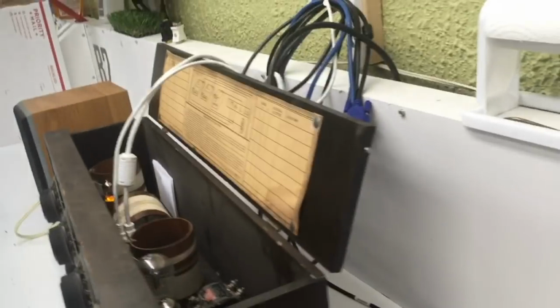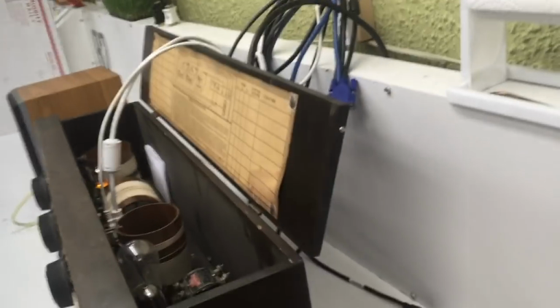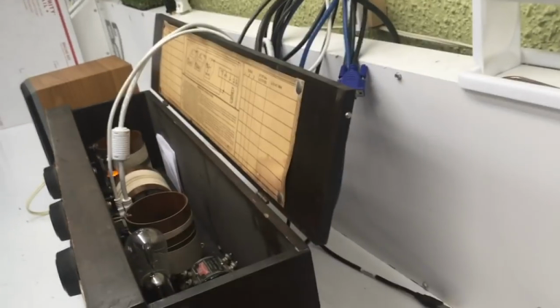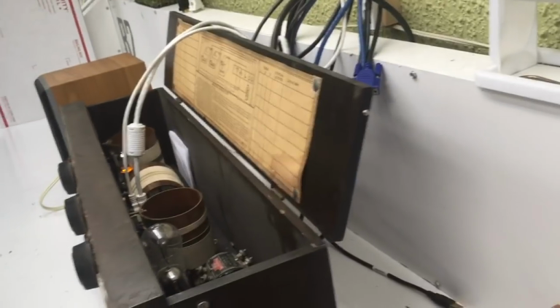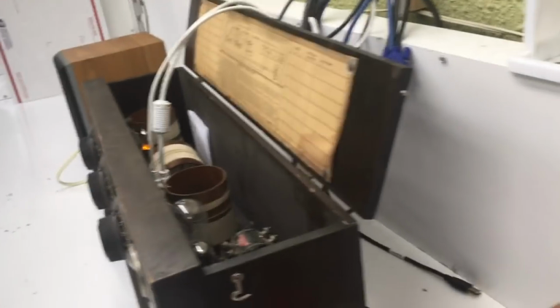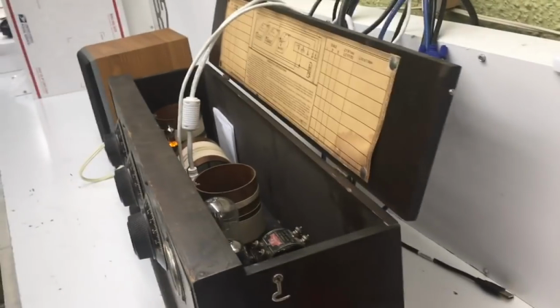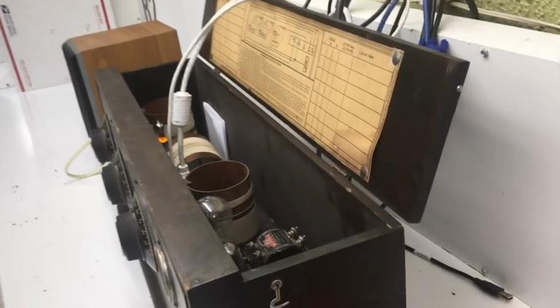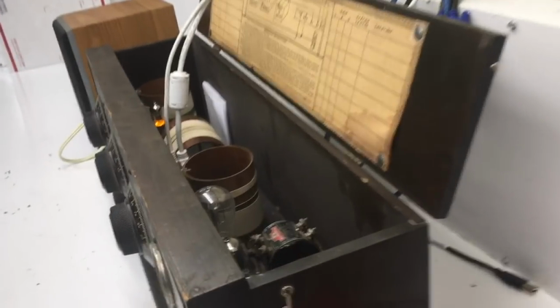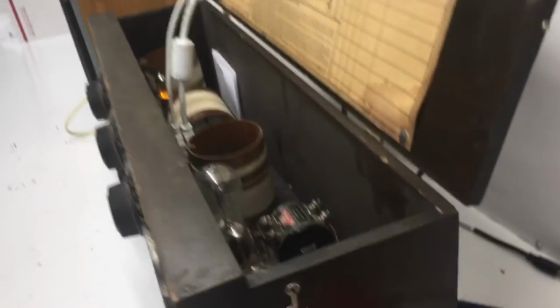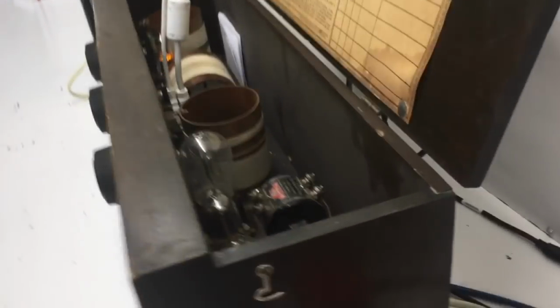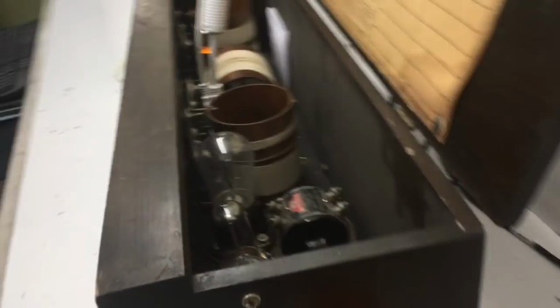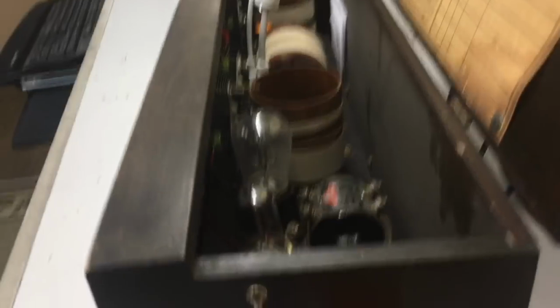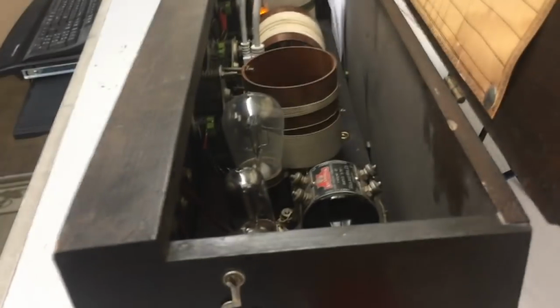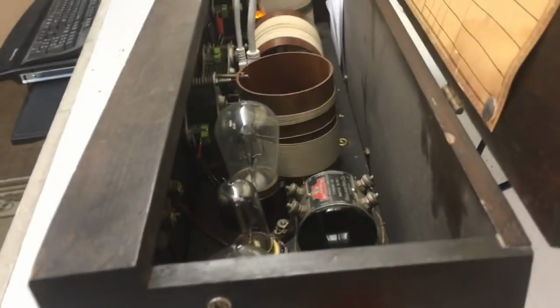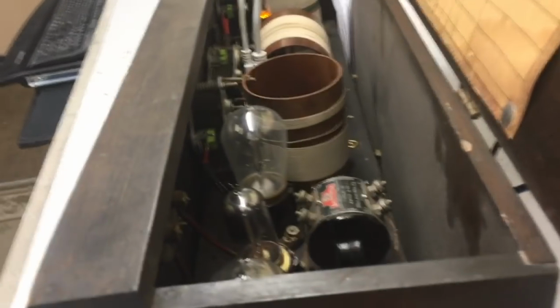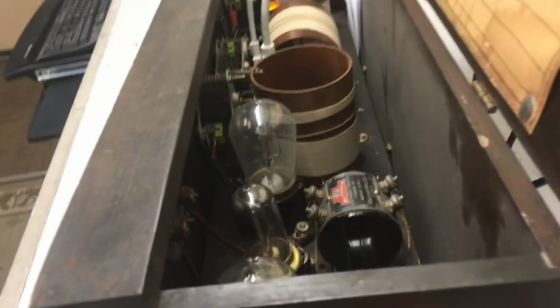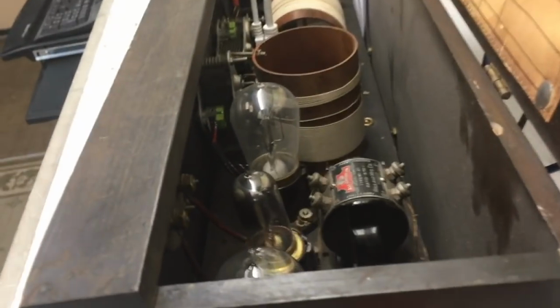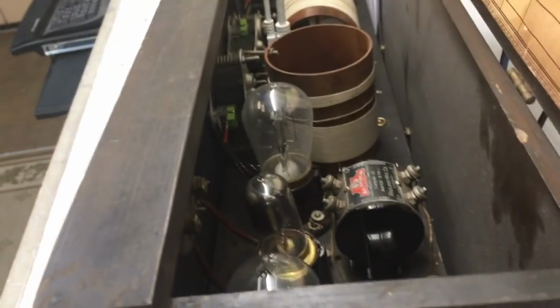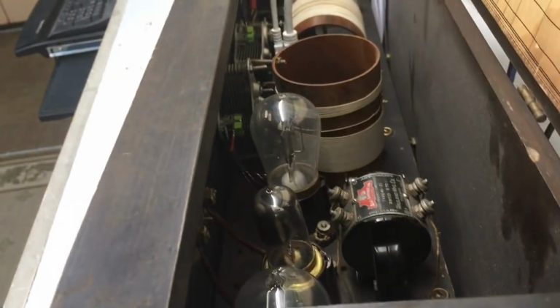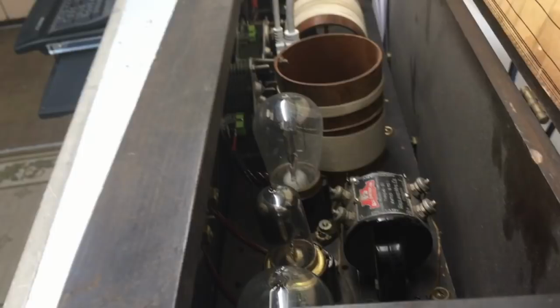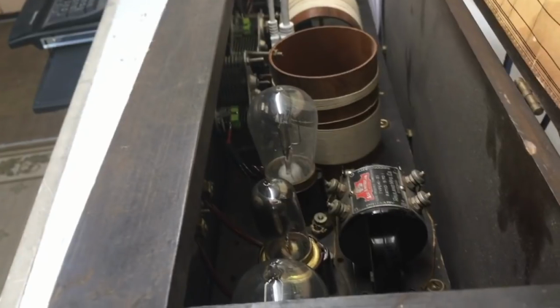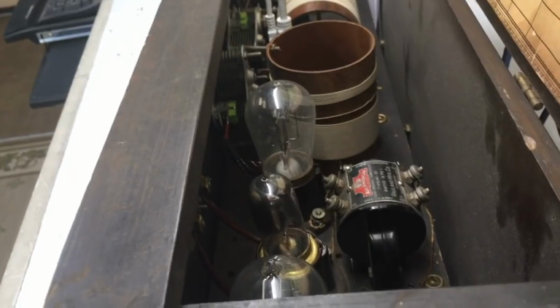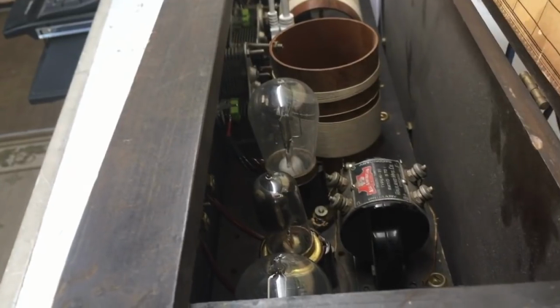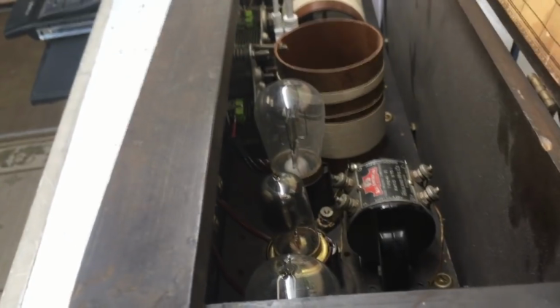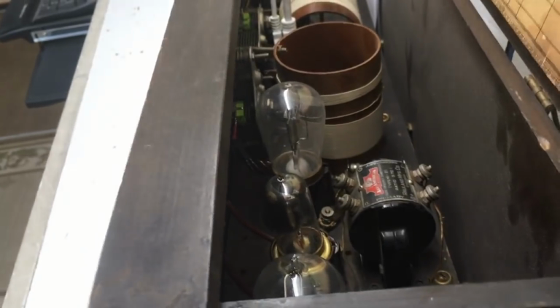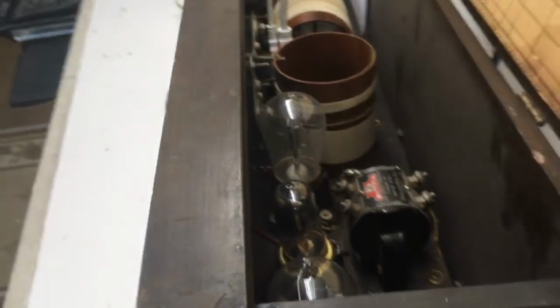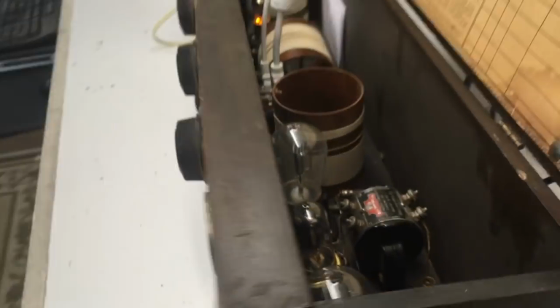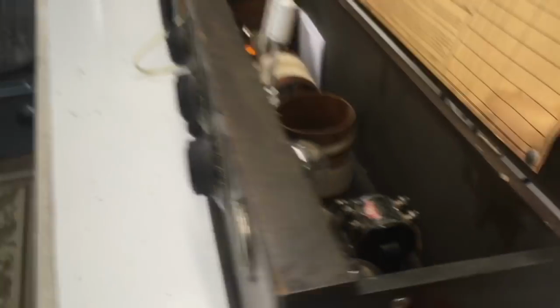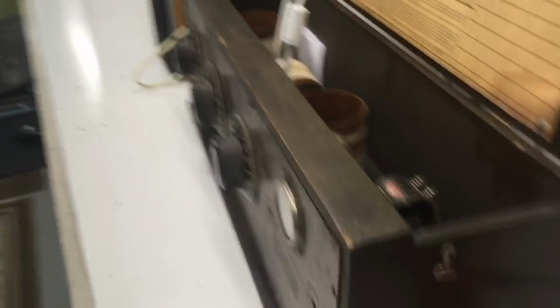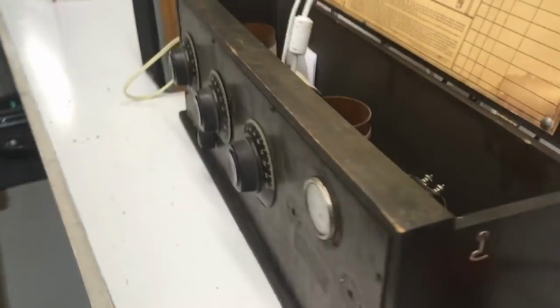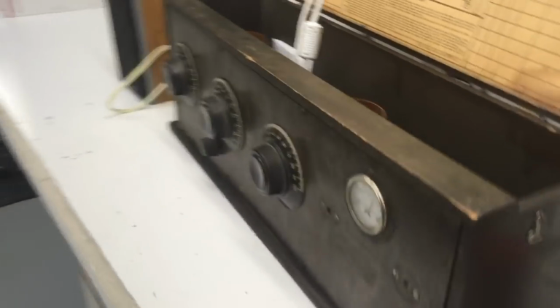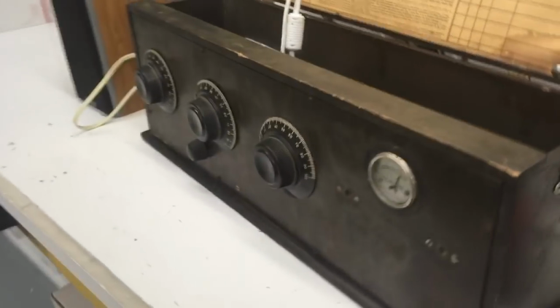All in all, it's been a really fun project. I'm excited to get these tubes programmed so they'll play along with the music.